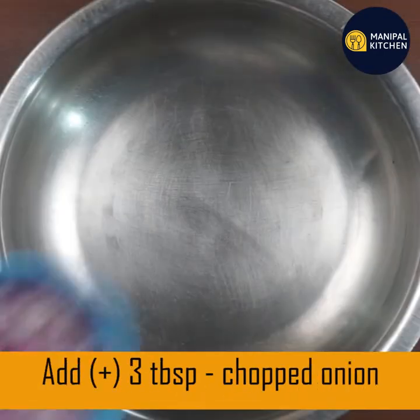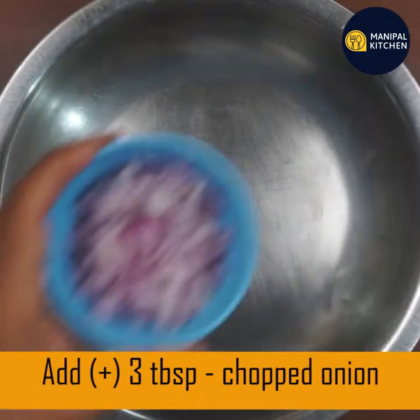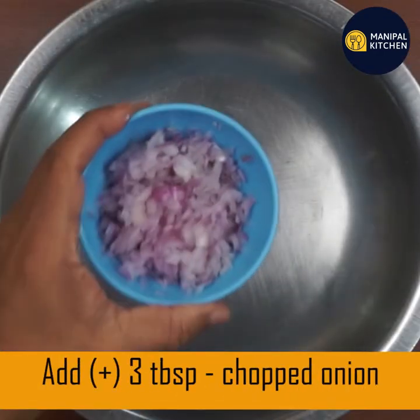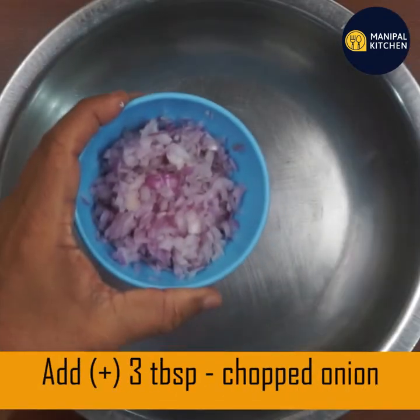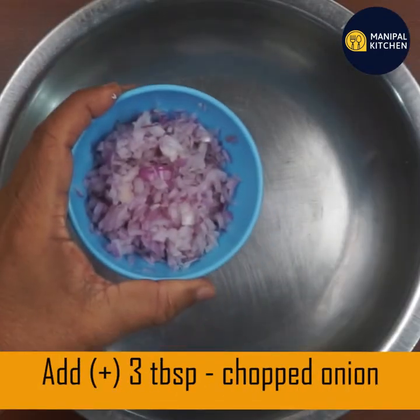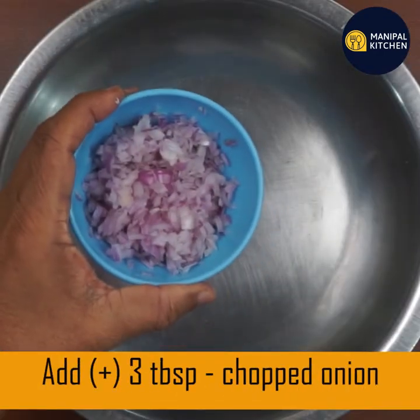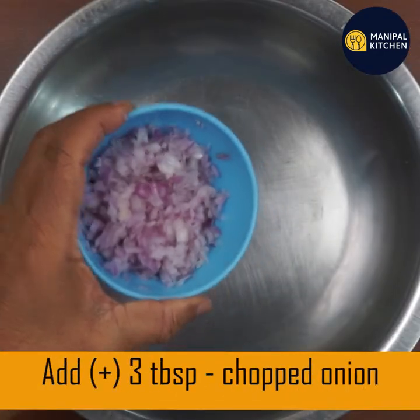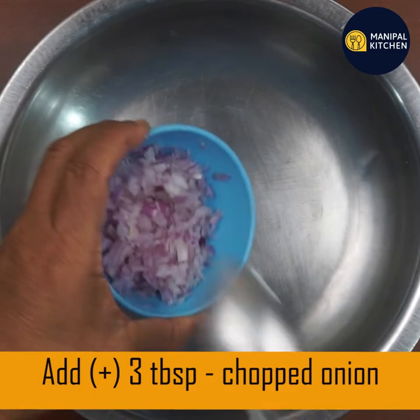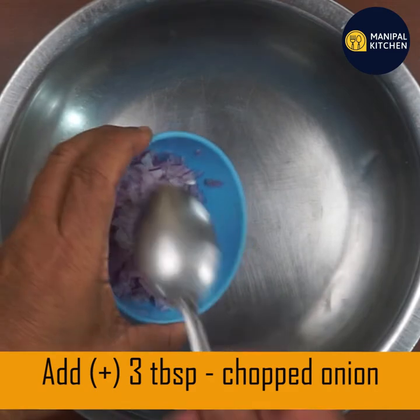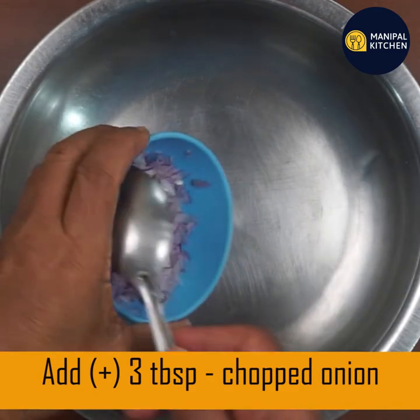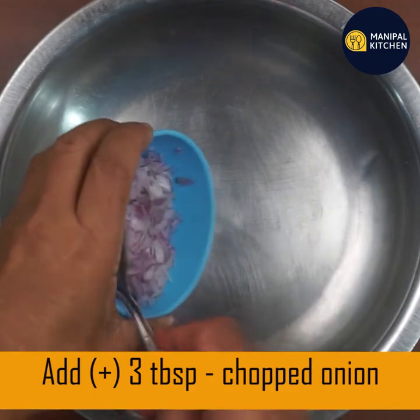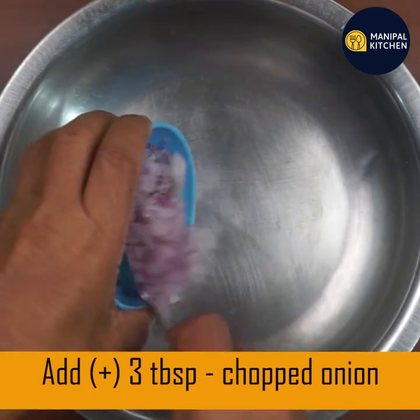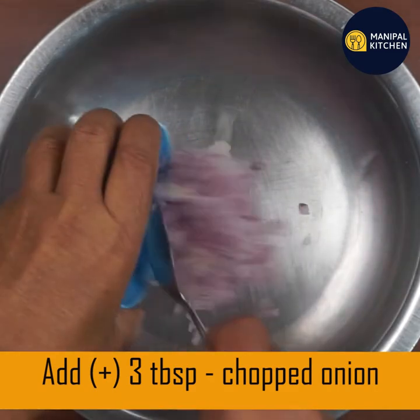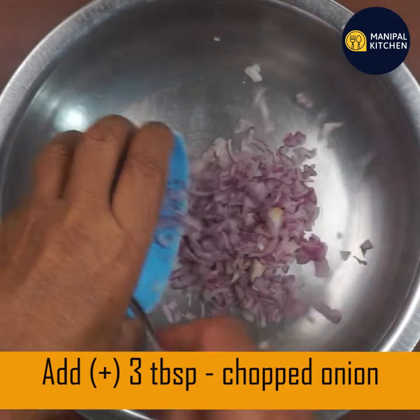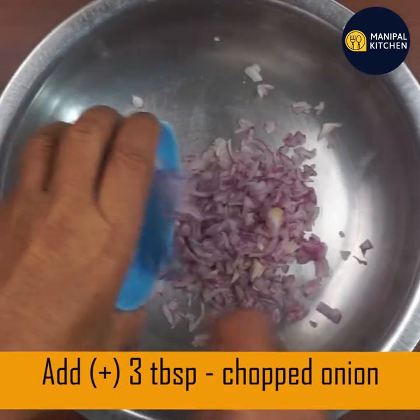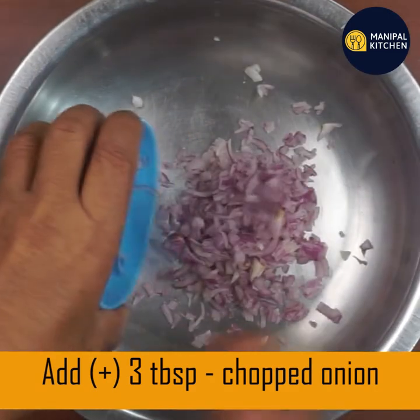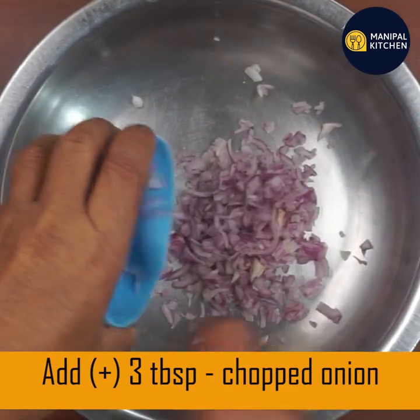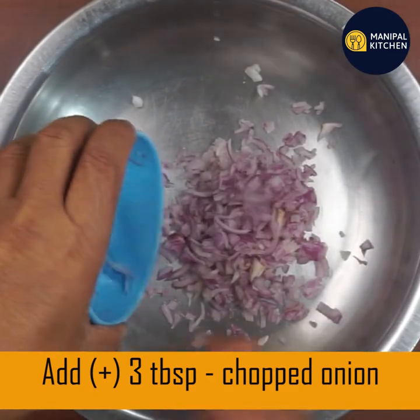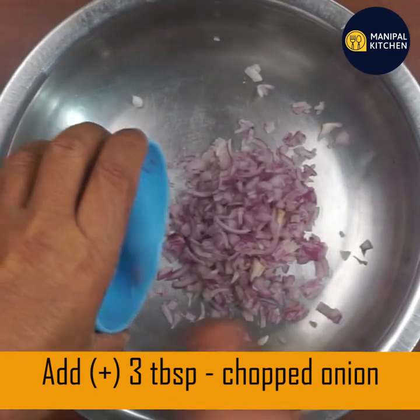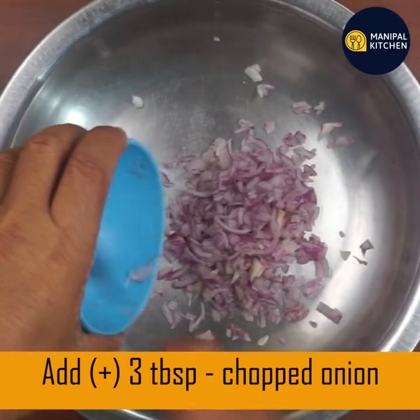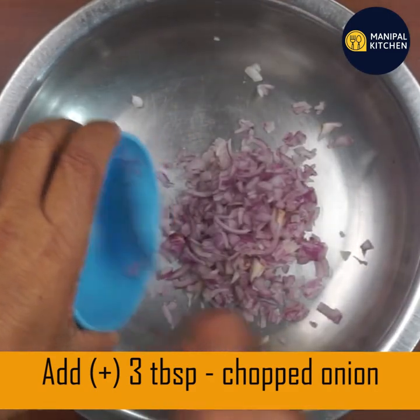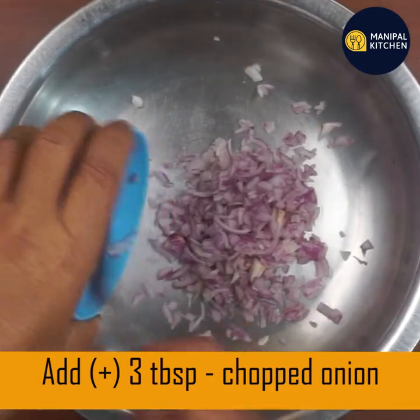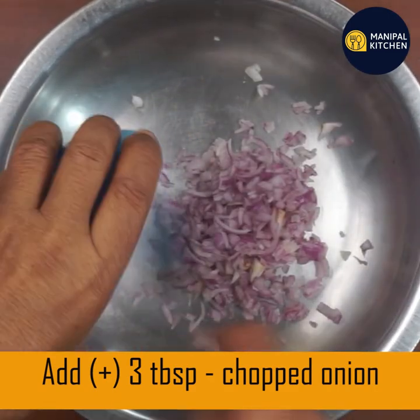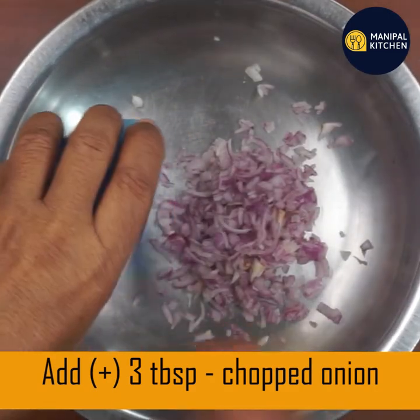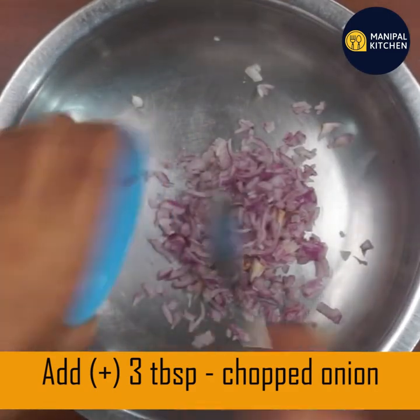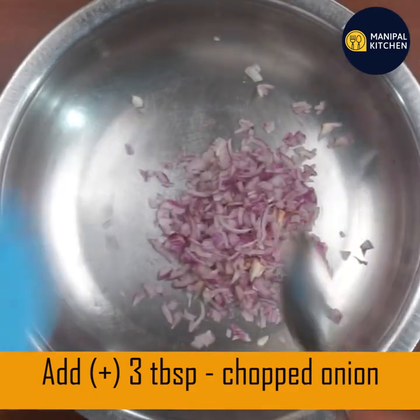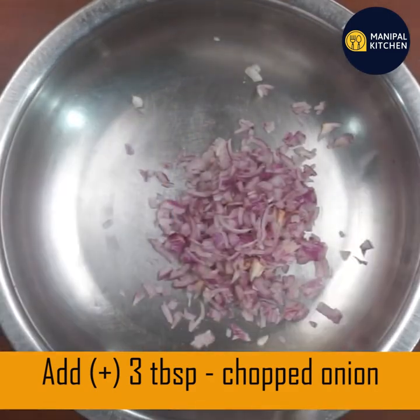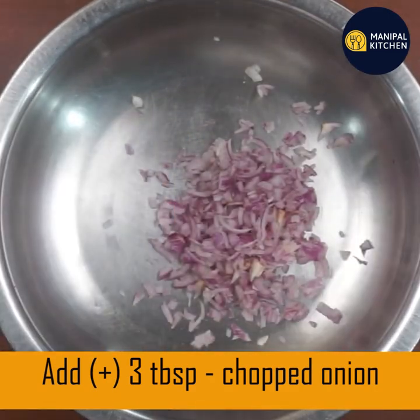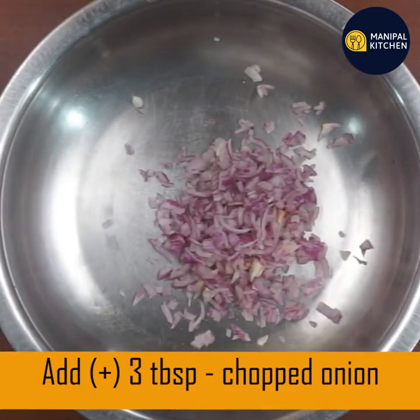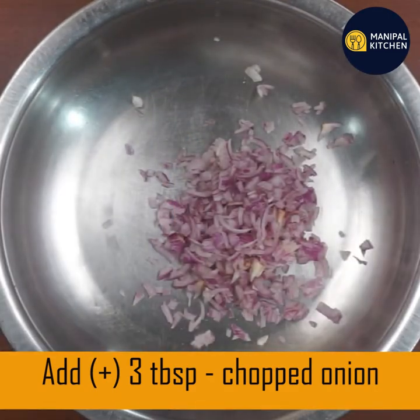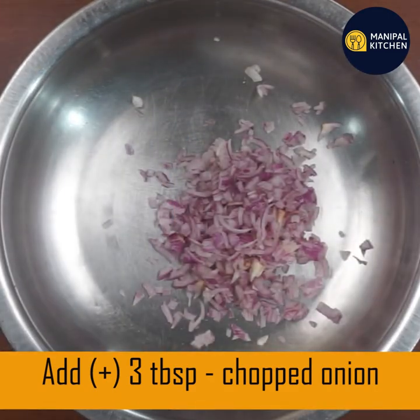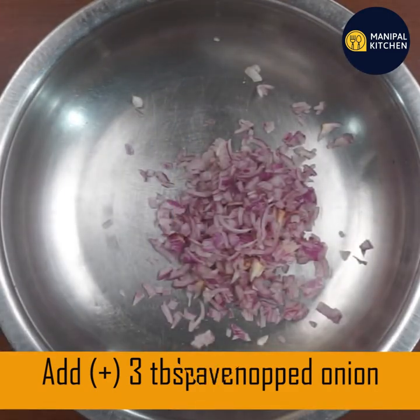Now we are going to add 3 tablespoons of water.